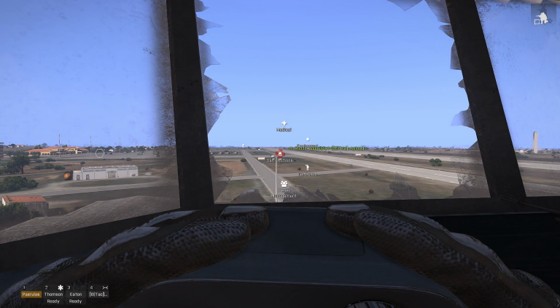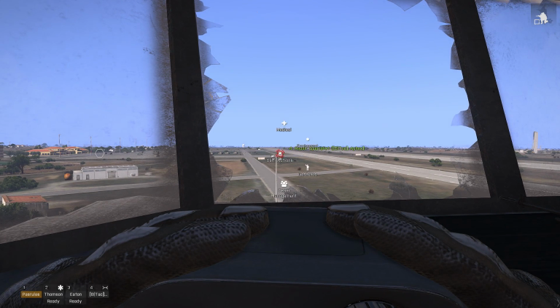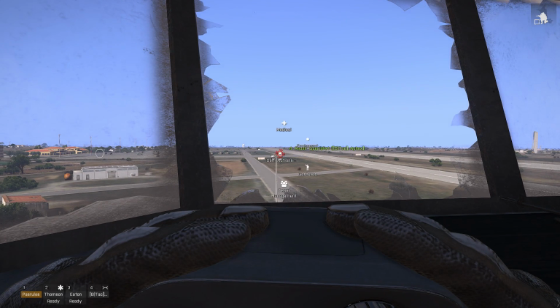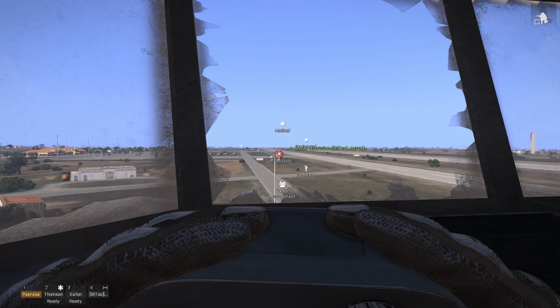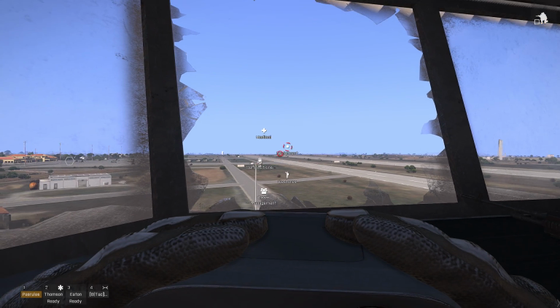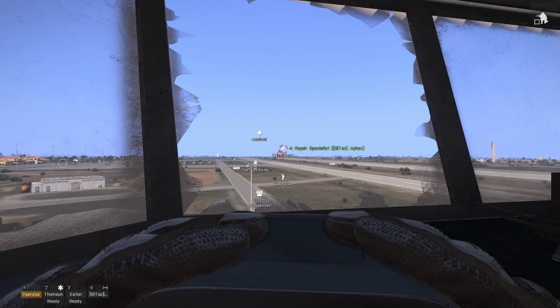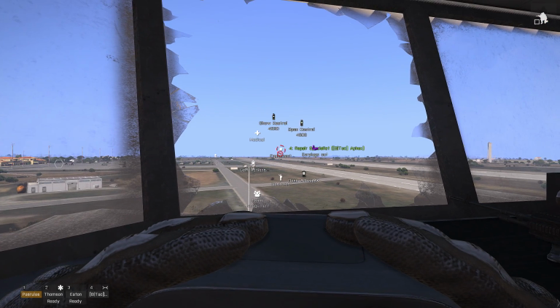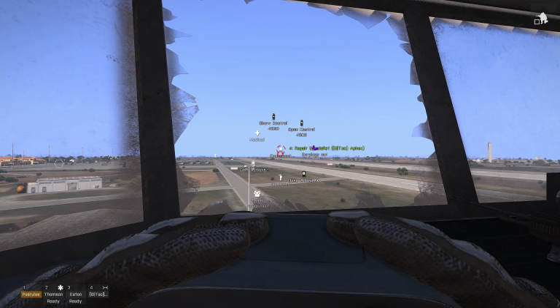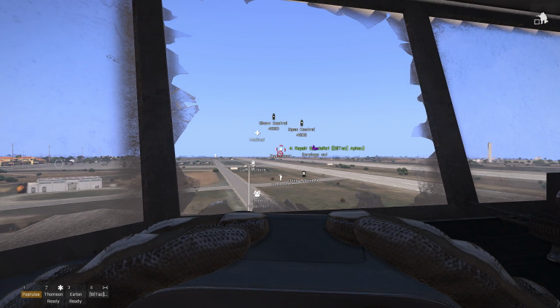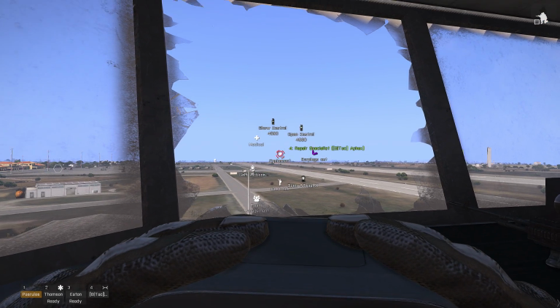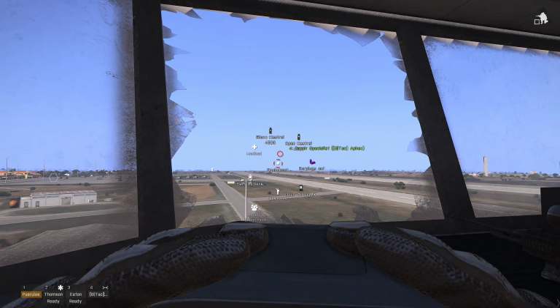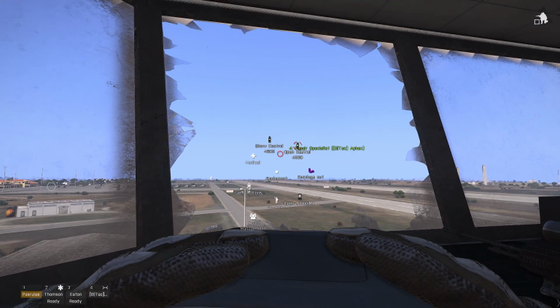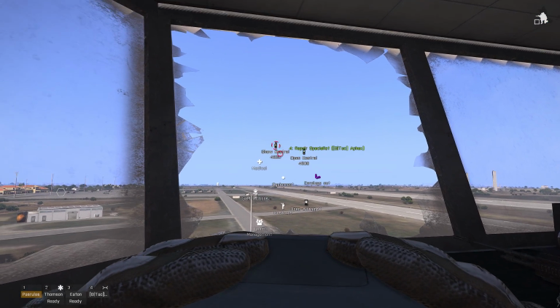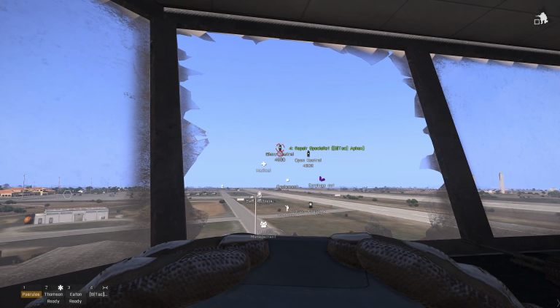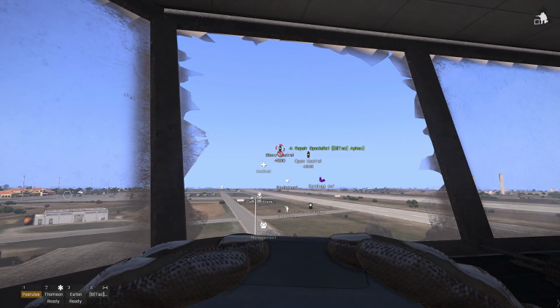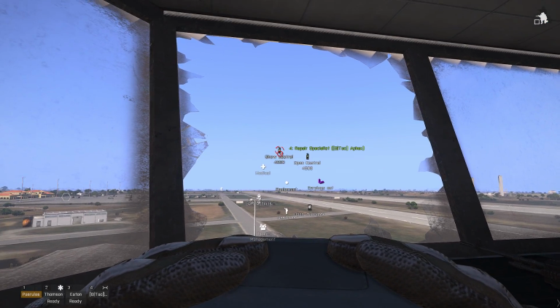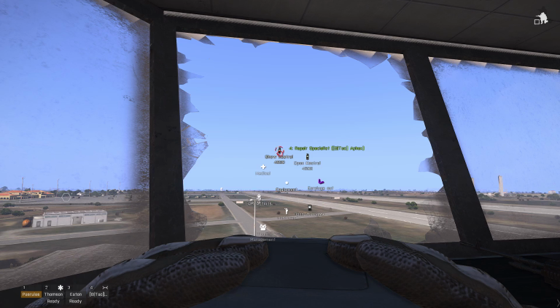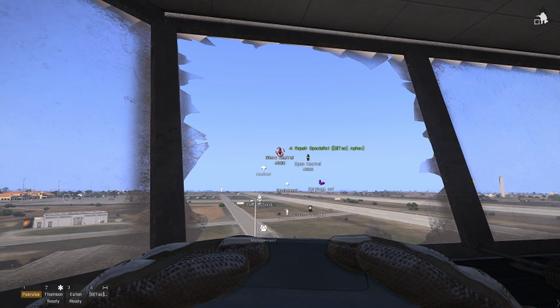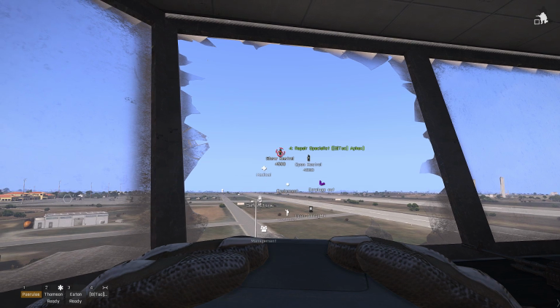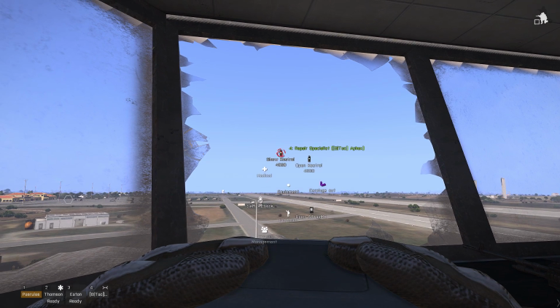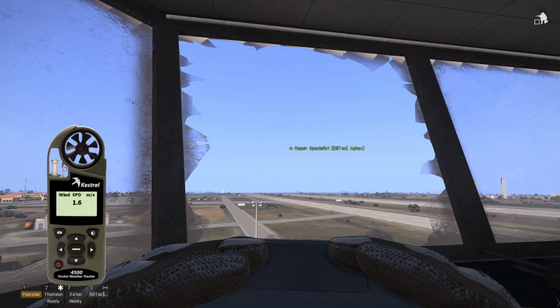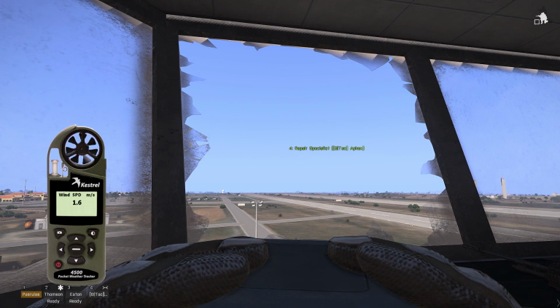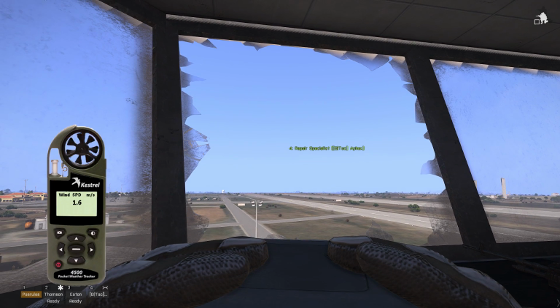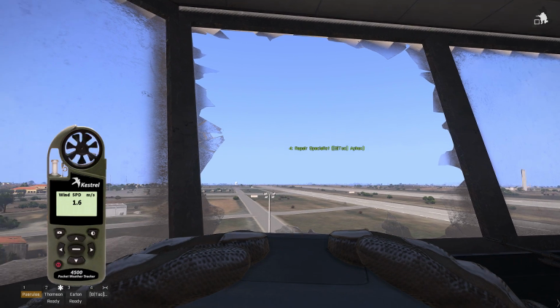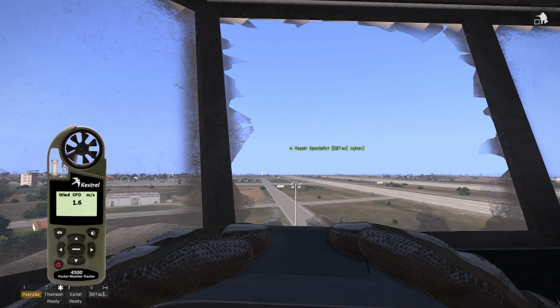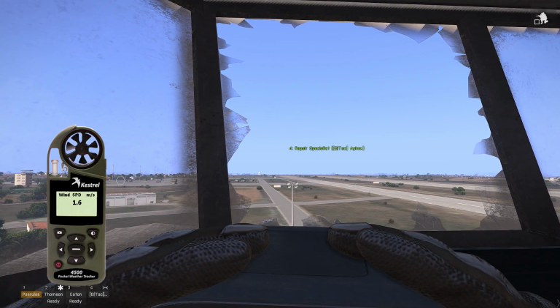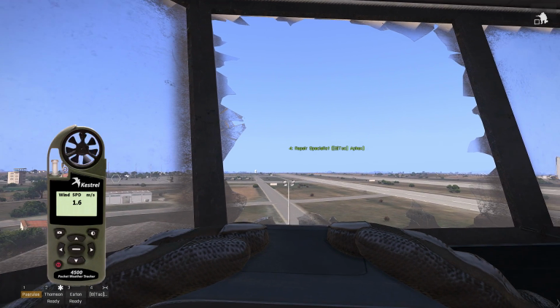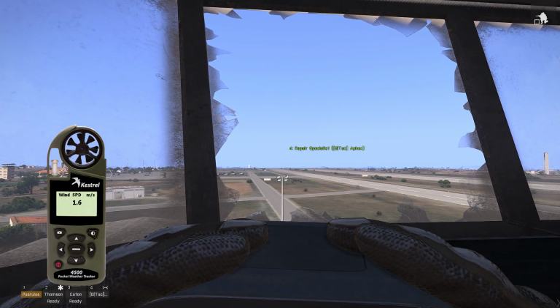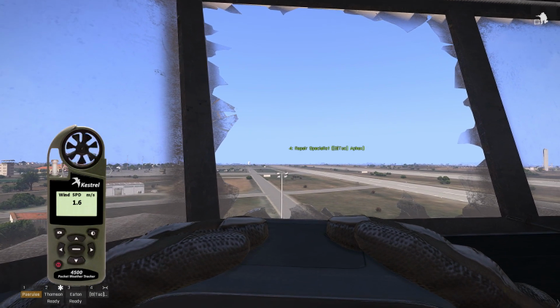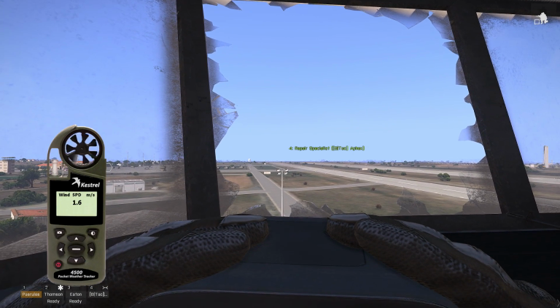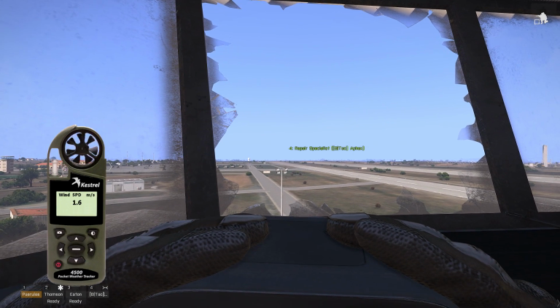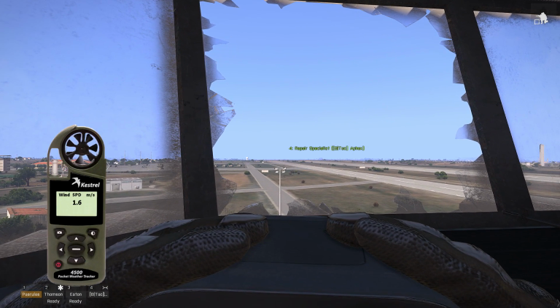In your interaction menu you have your Kestrel, and show that for wind speed.